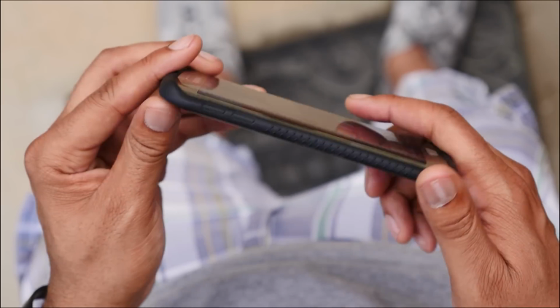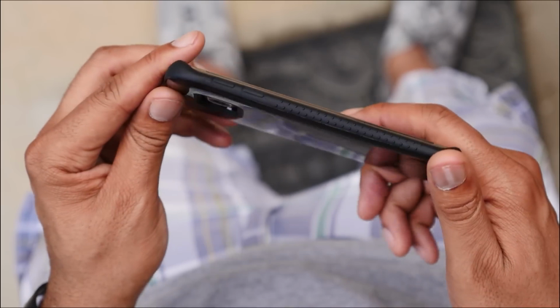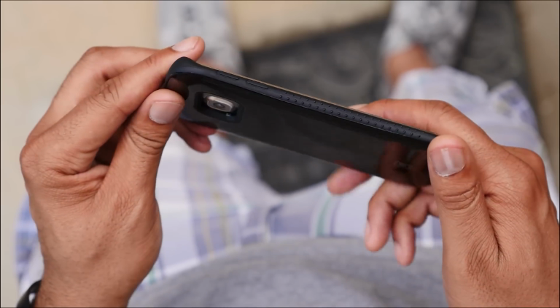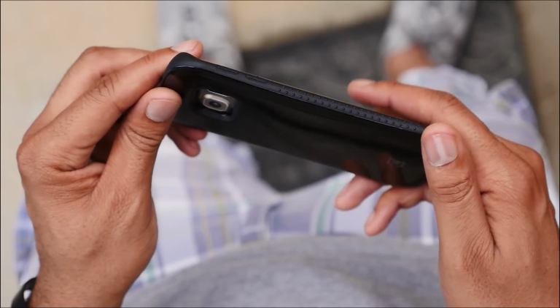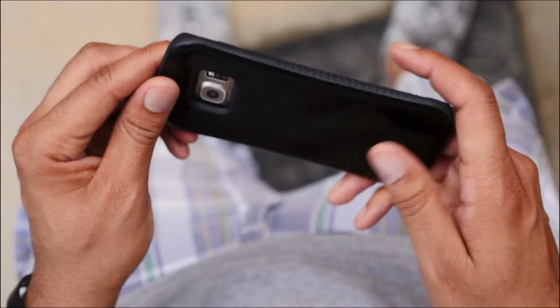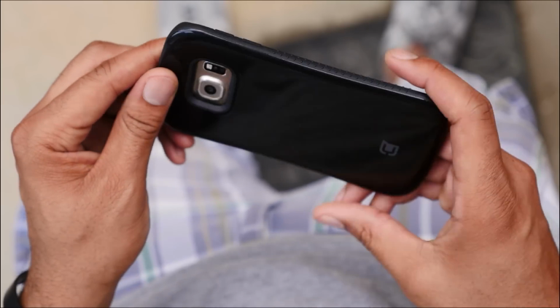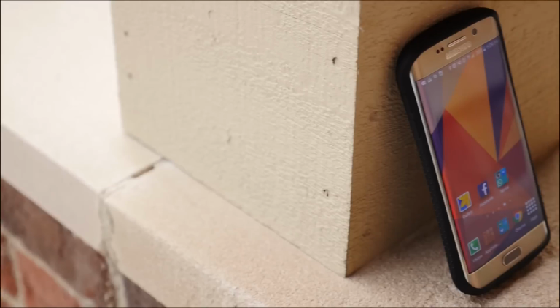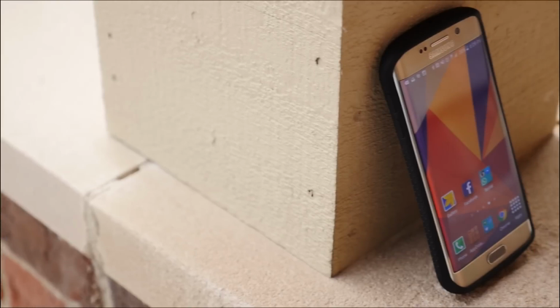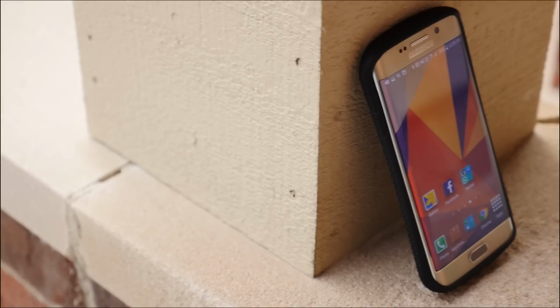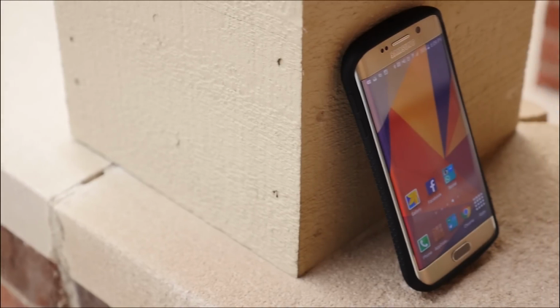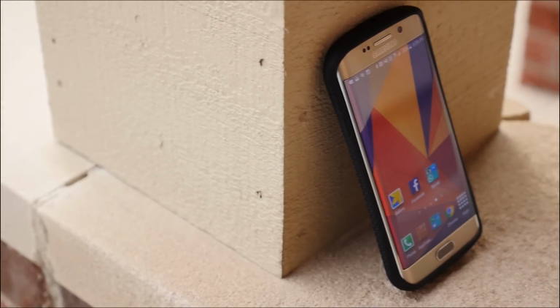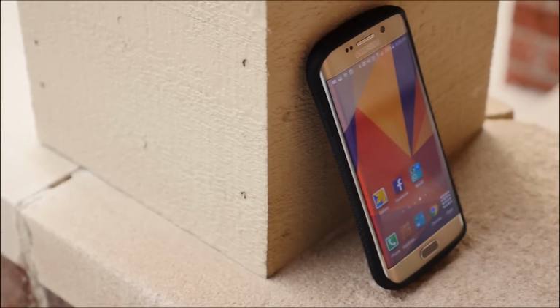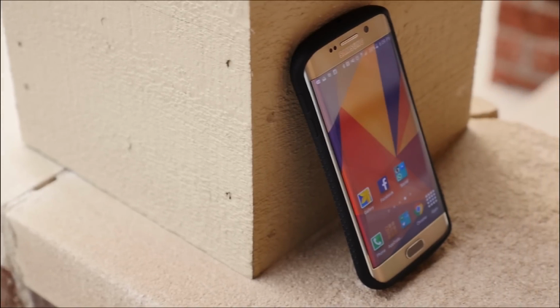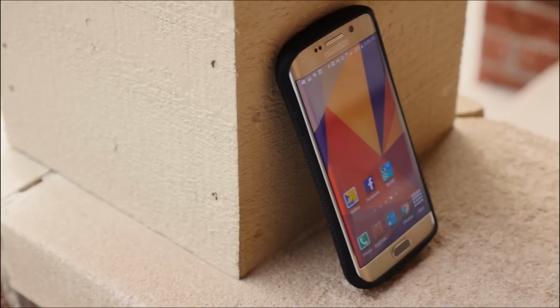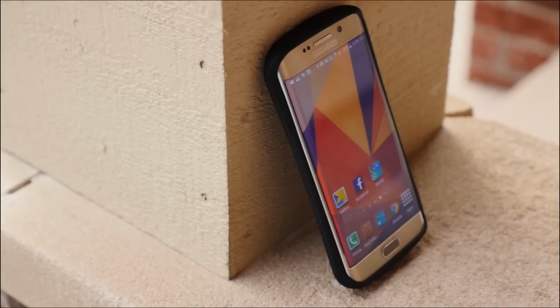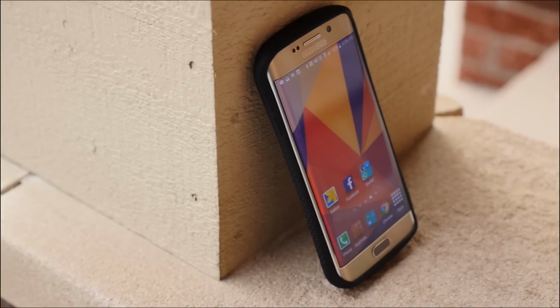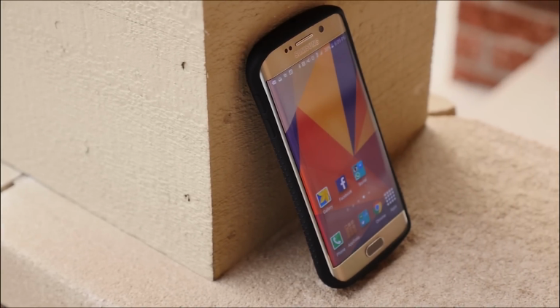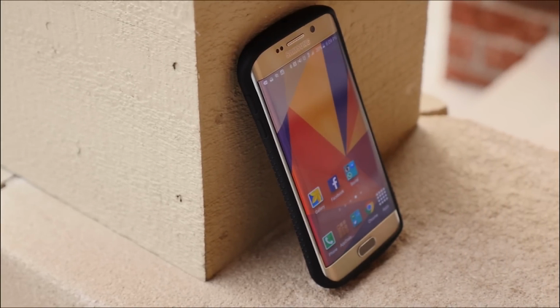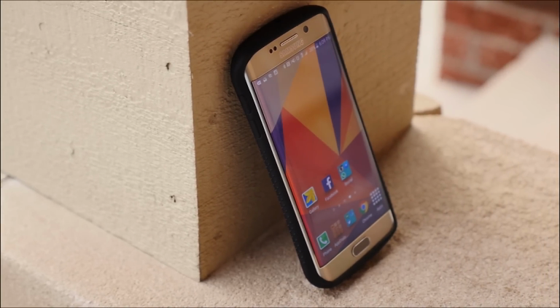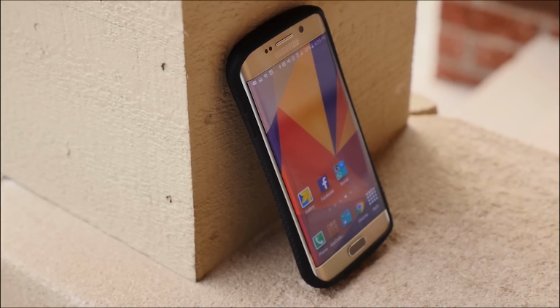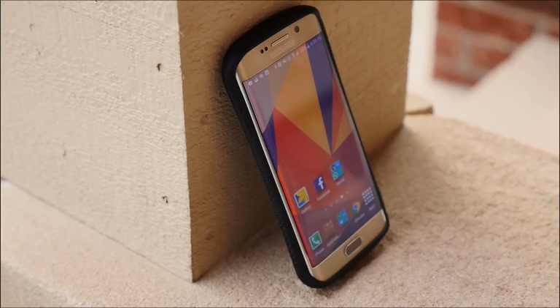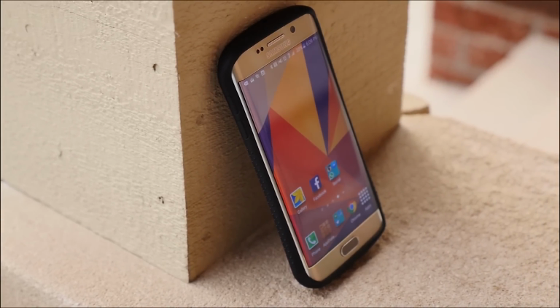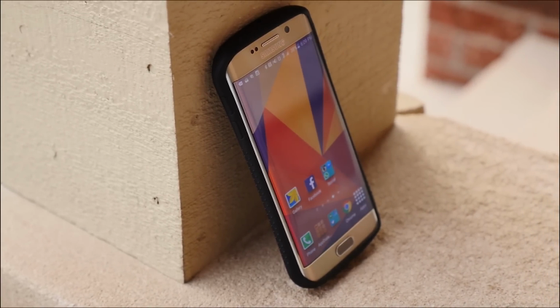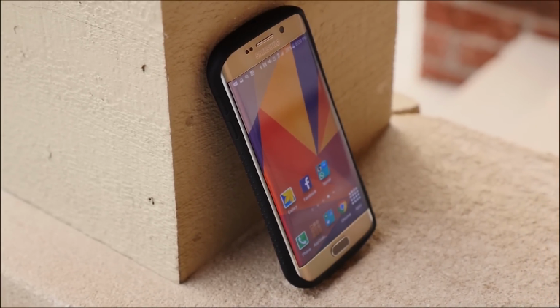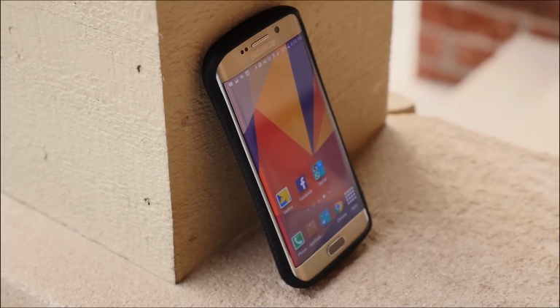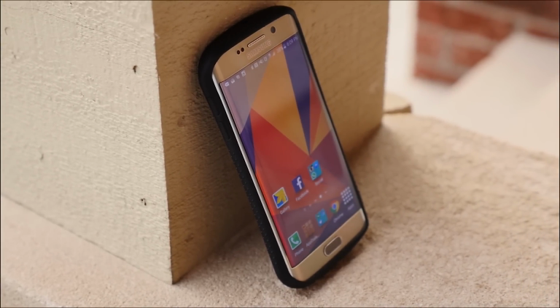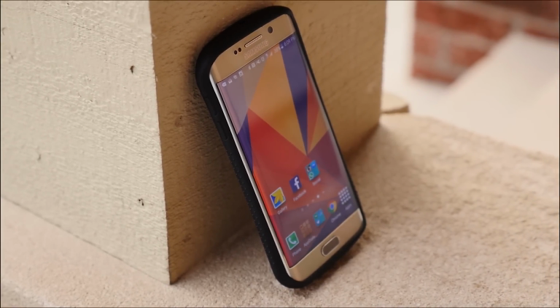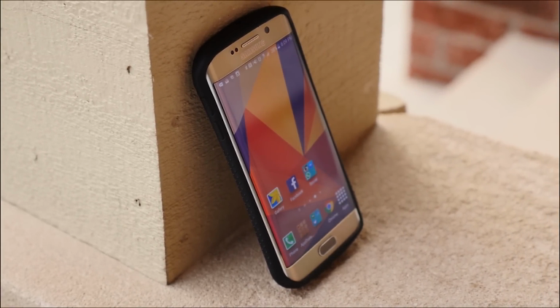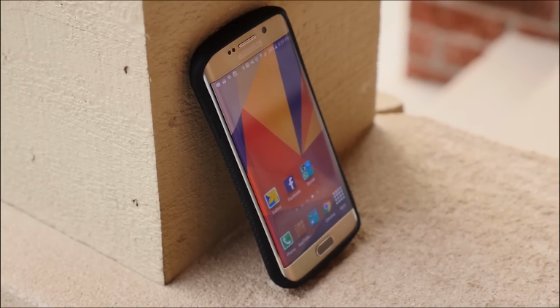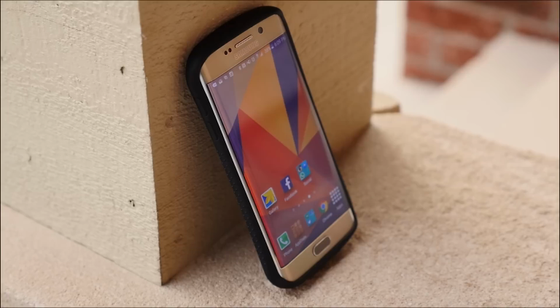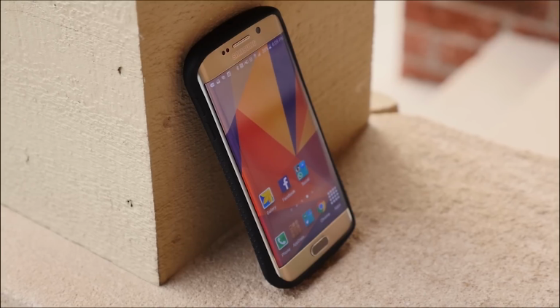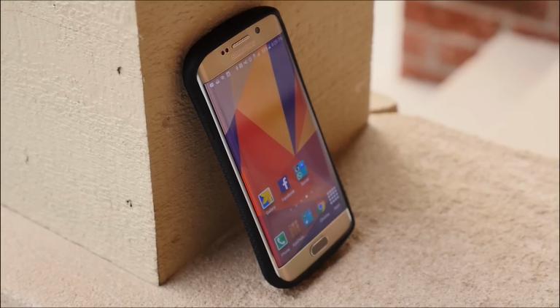The buttons are pretty snug, but they loosen up a bit after a few days. Overall, the sides are the true winner for me.